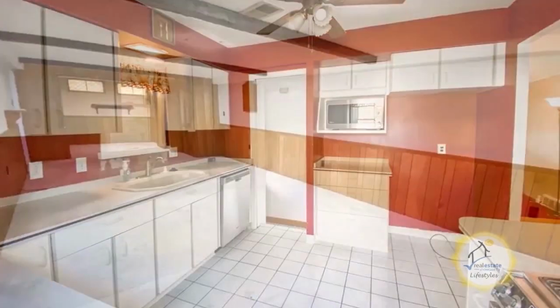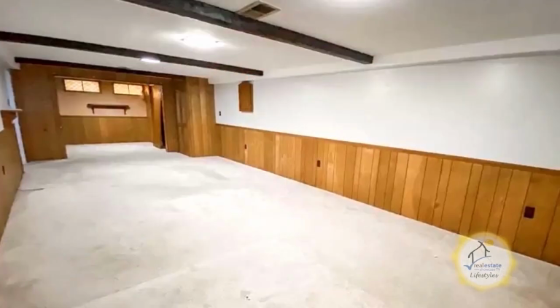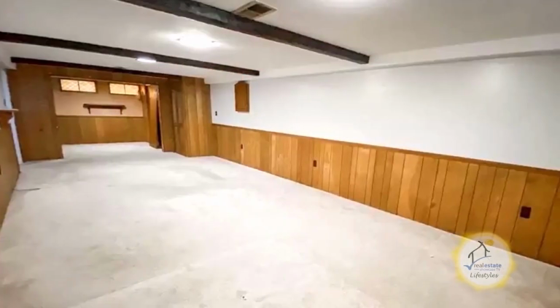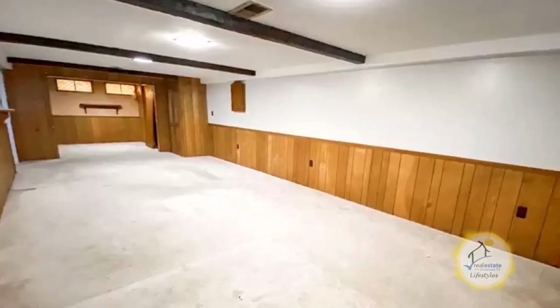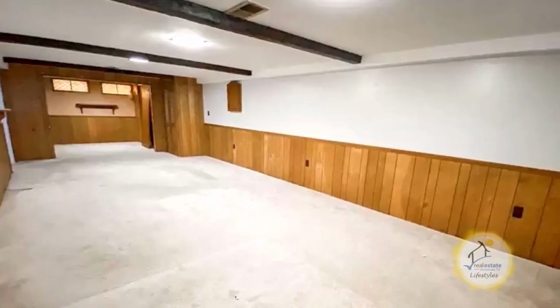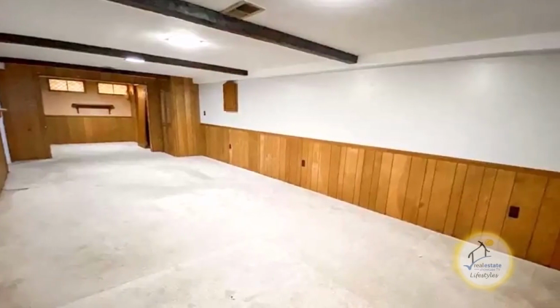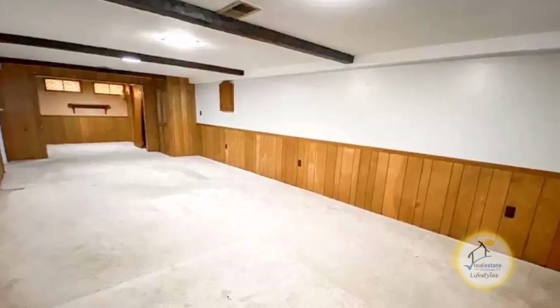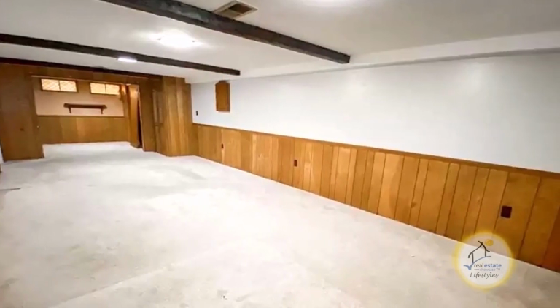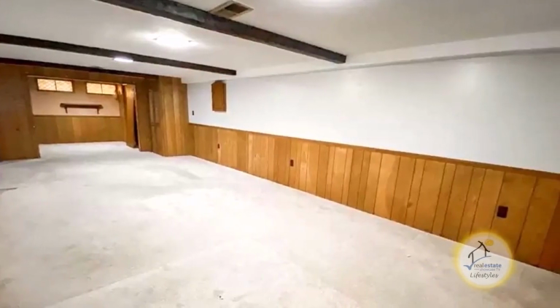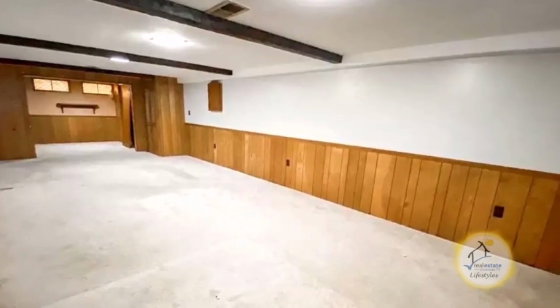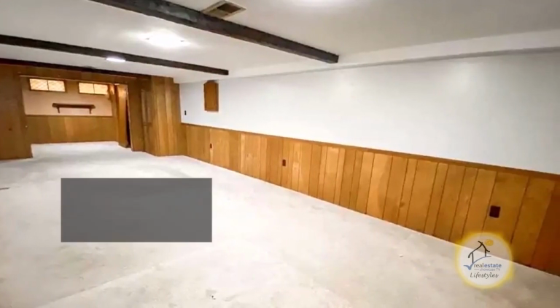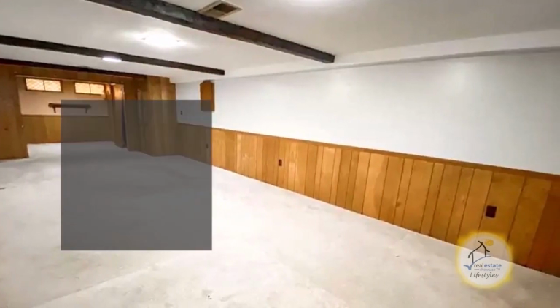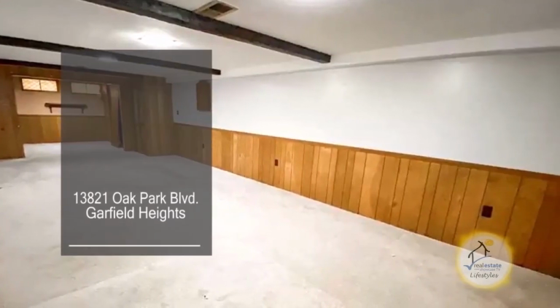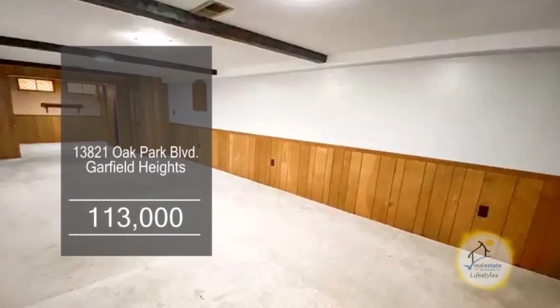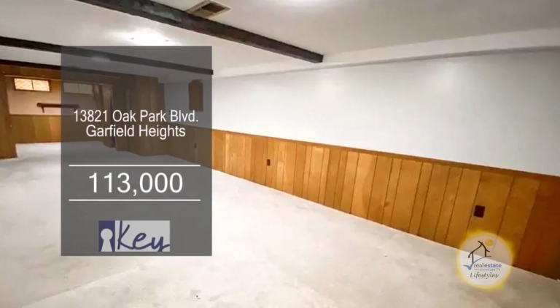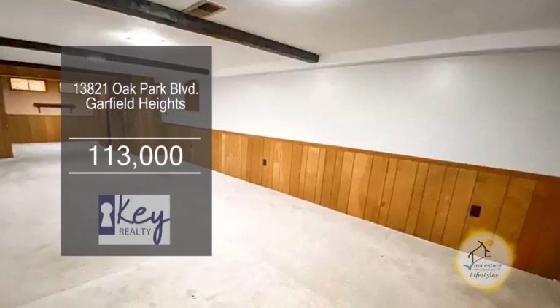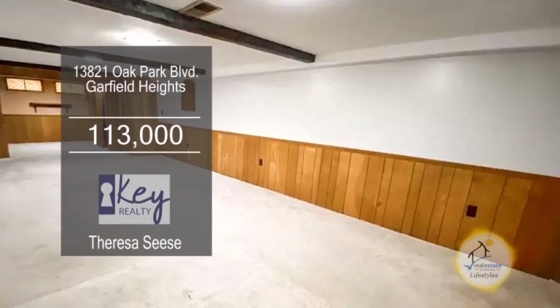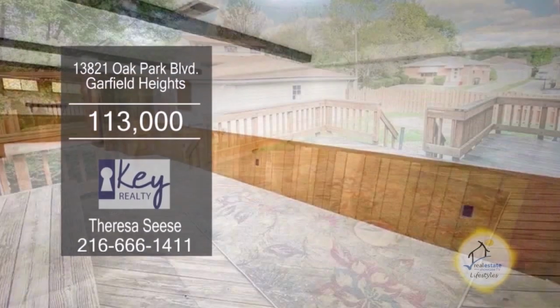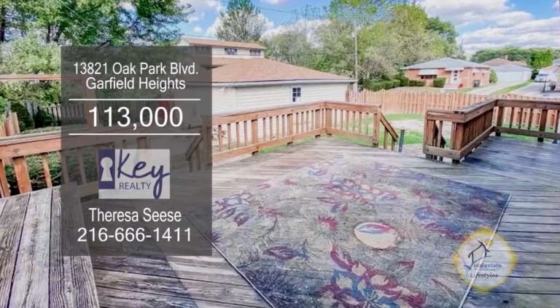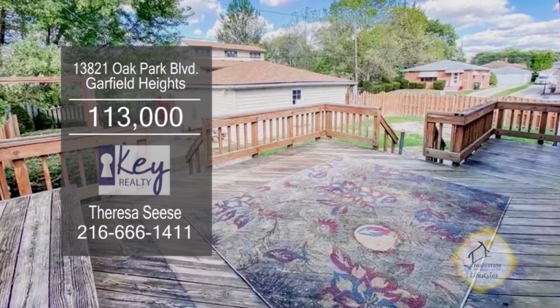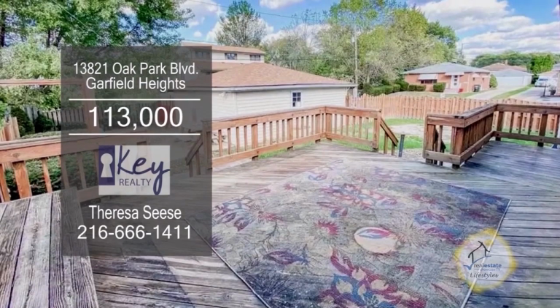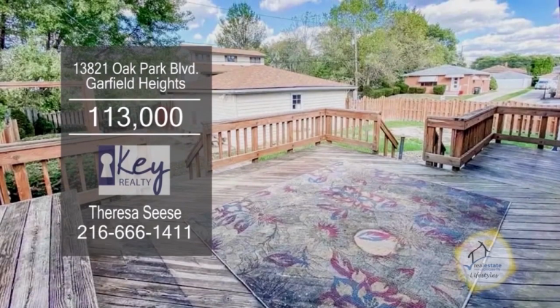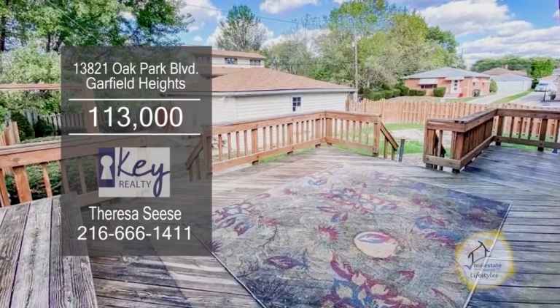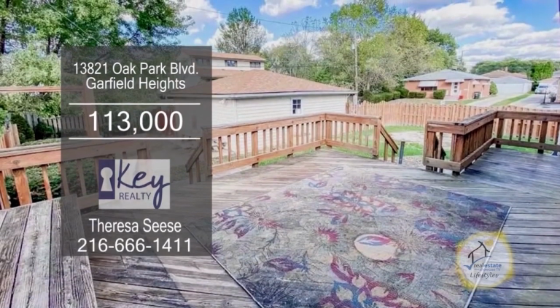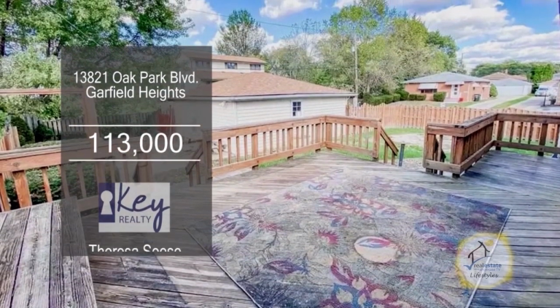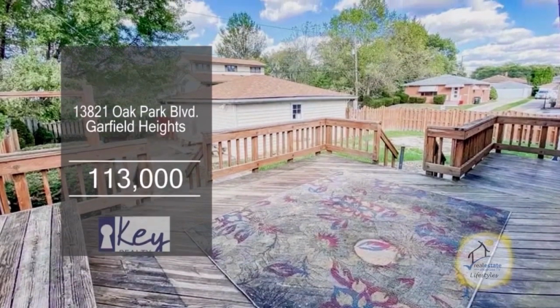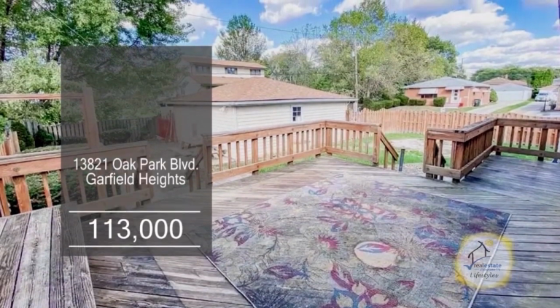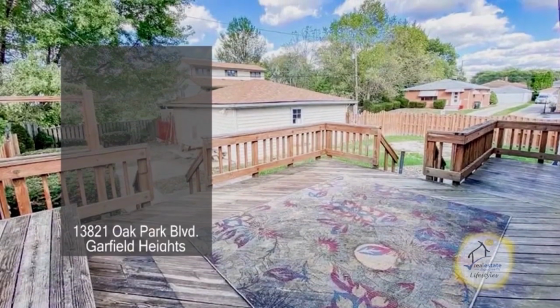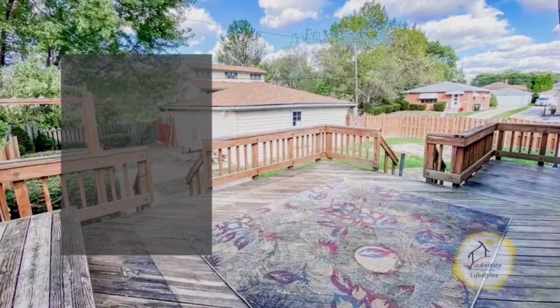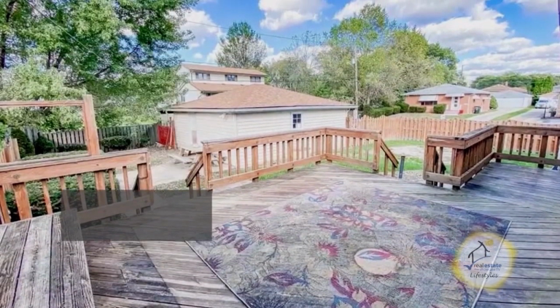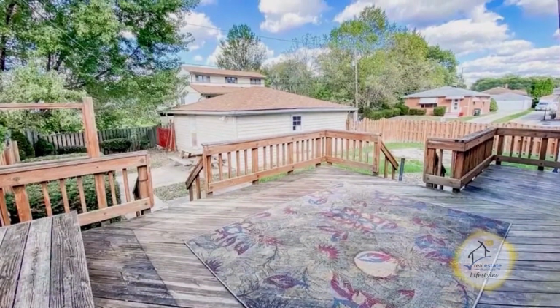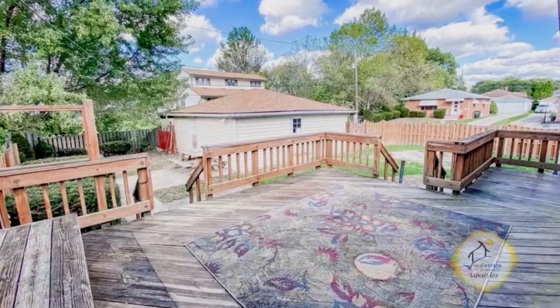The huge finished lower level is a great place to entertain for the holidays. Outside you'll find a large deck overlooking the fenced-in yard.